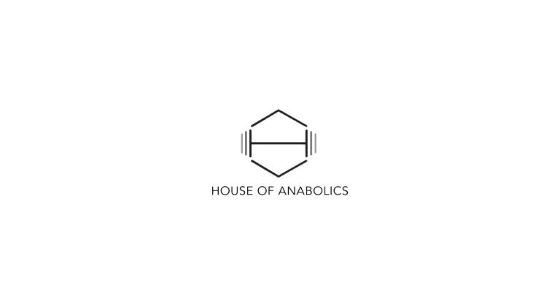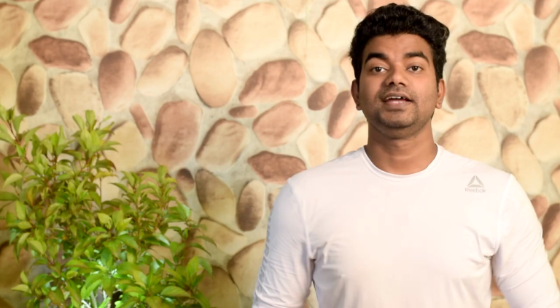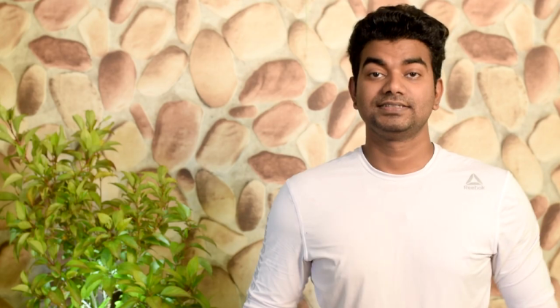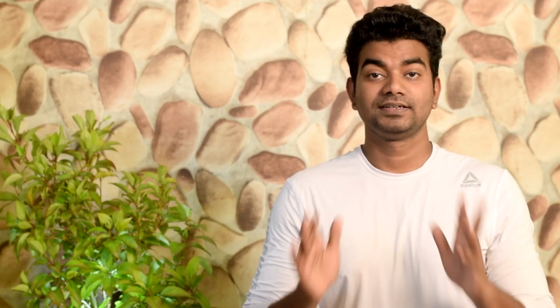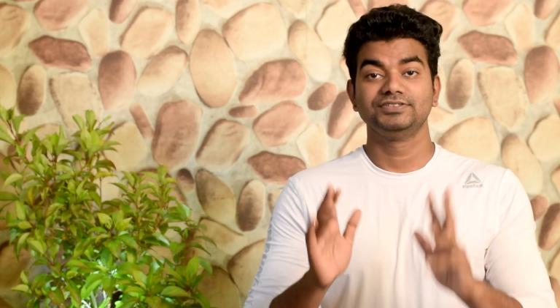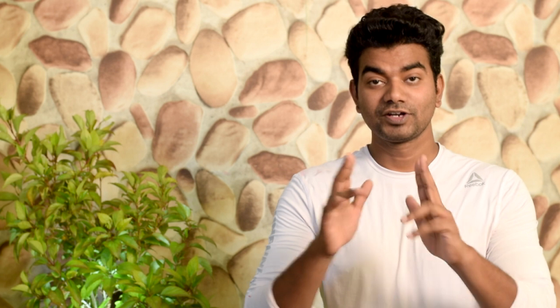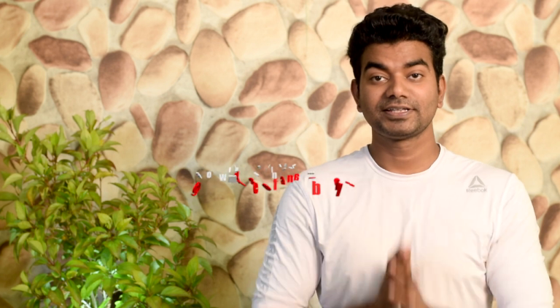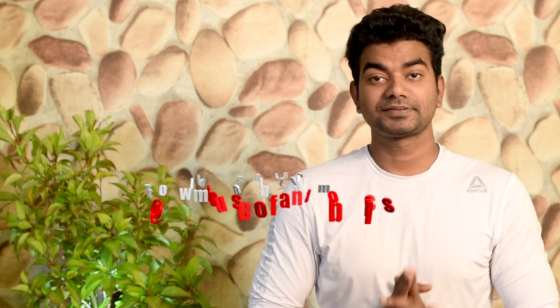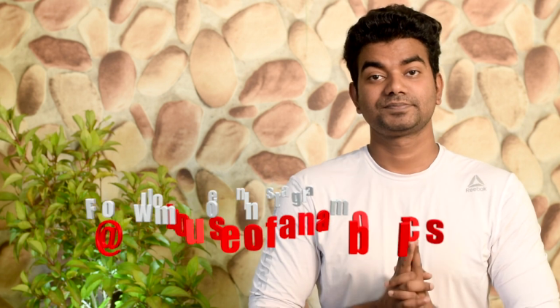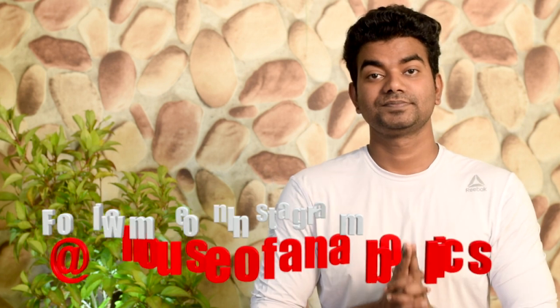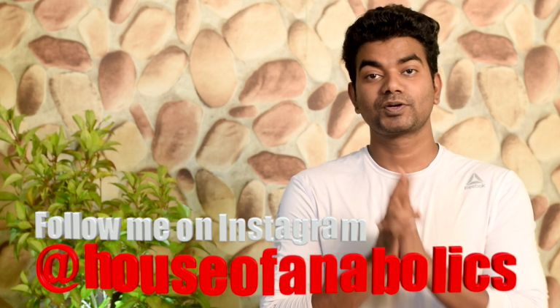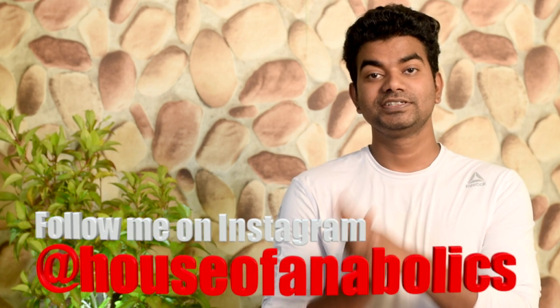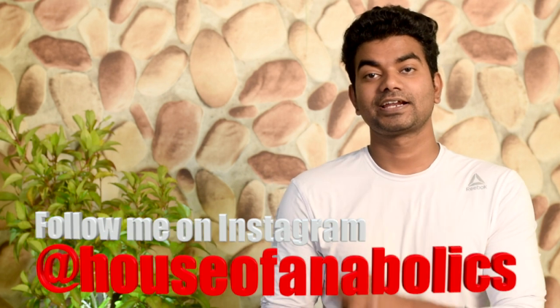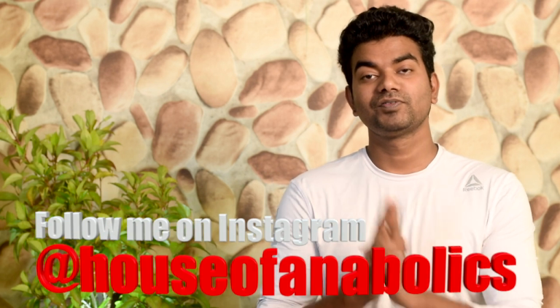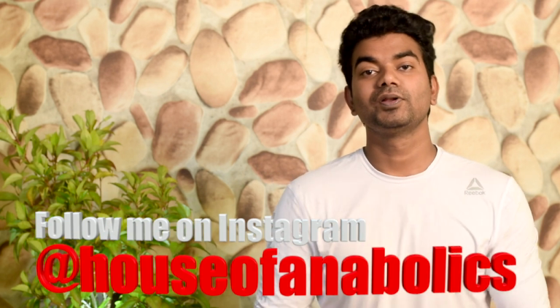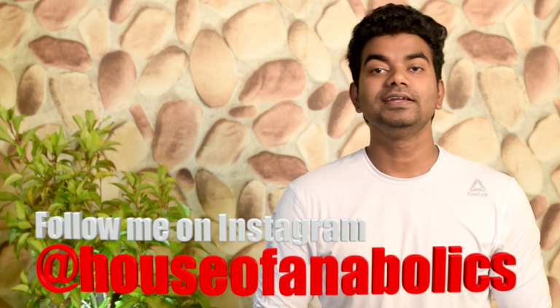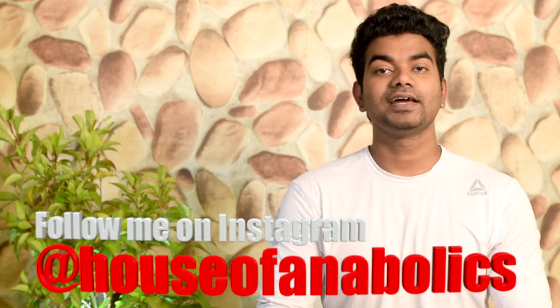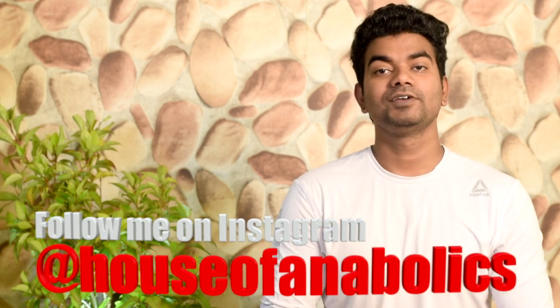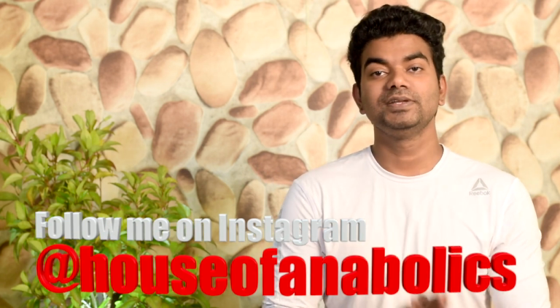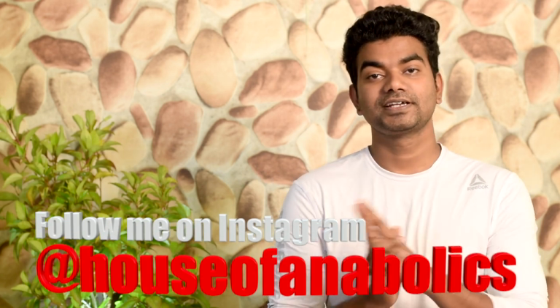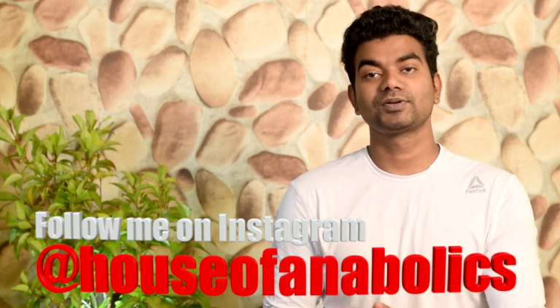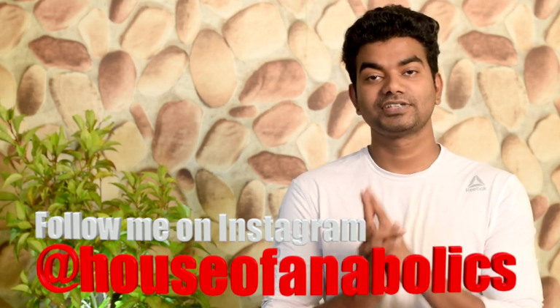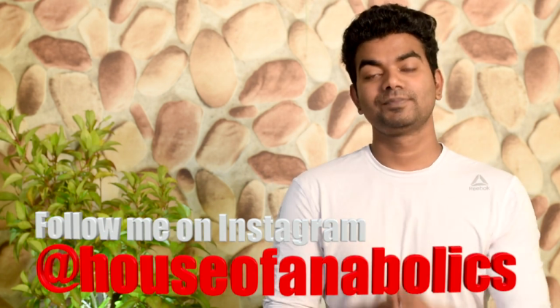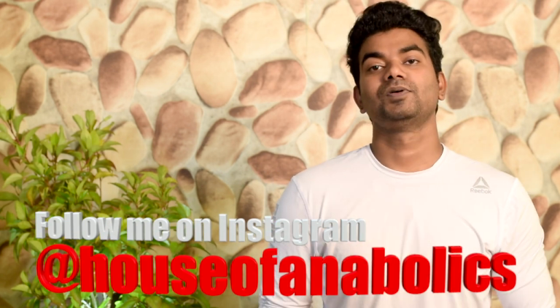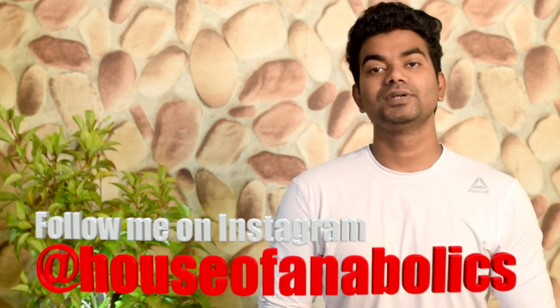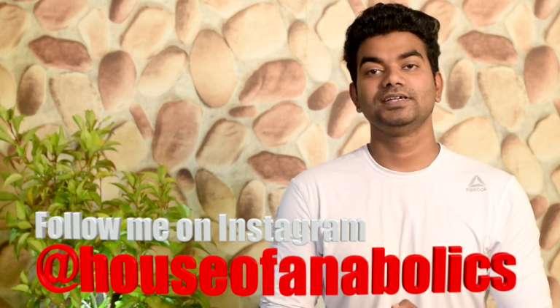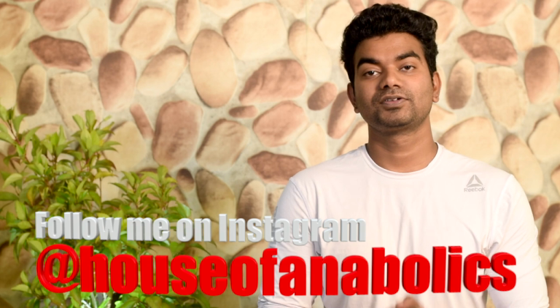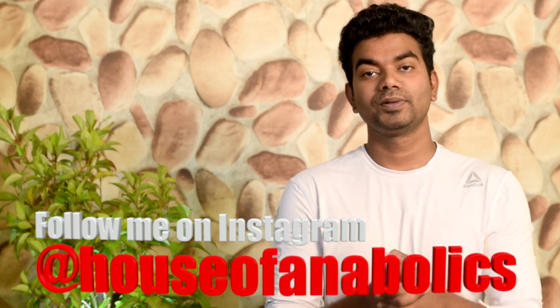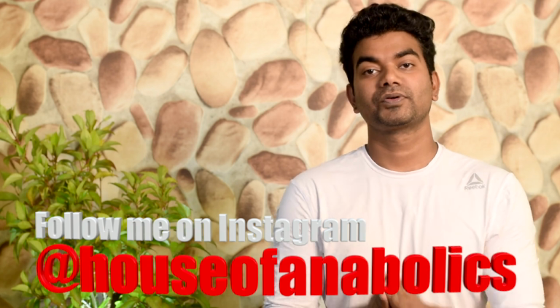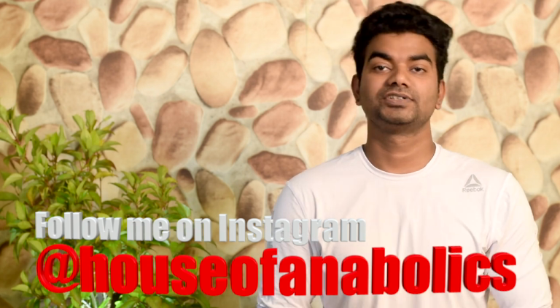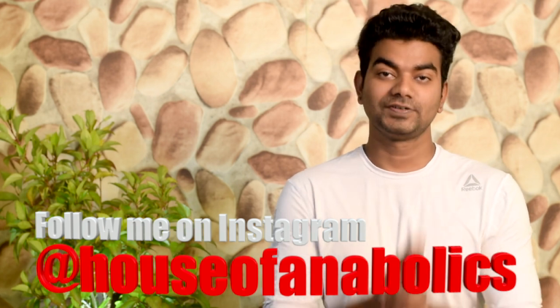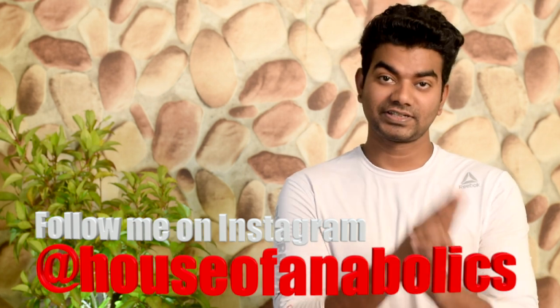Guys, if you have not followed me on Instagram, please follow me on Instagram.